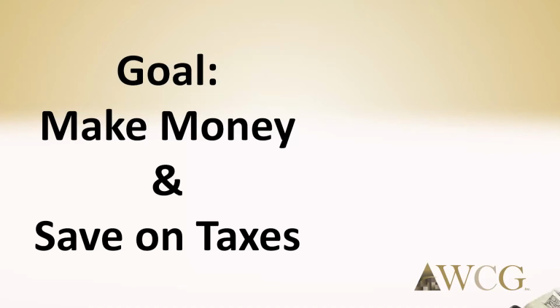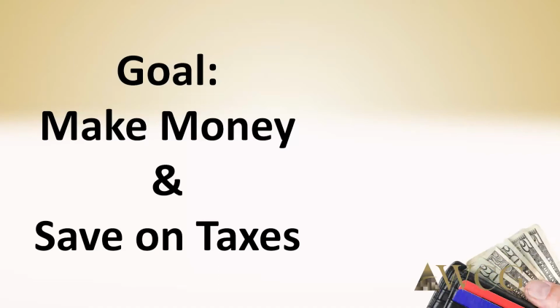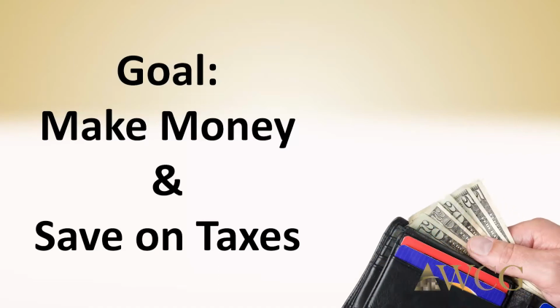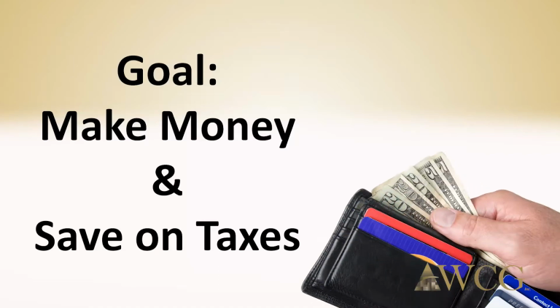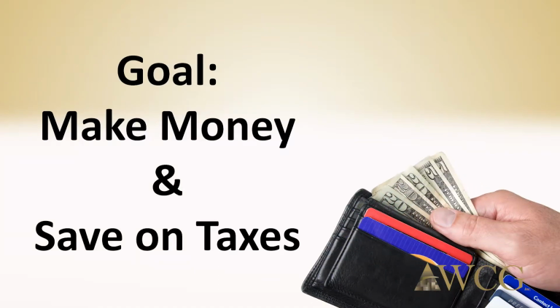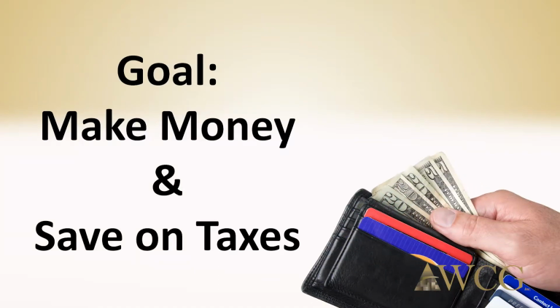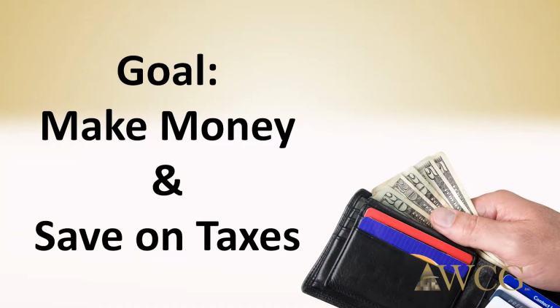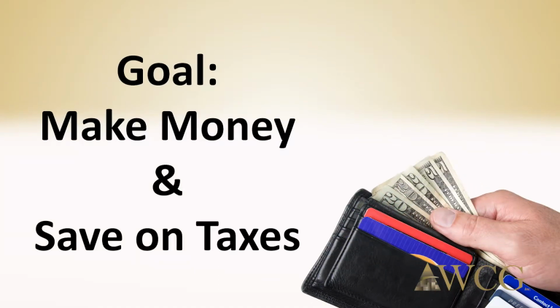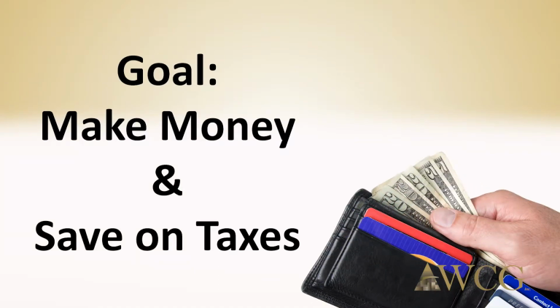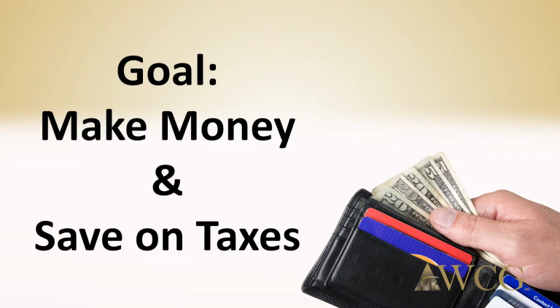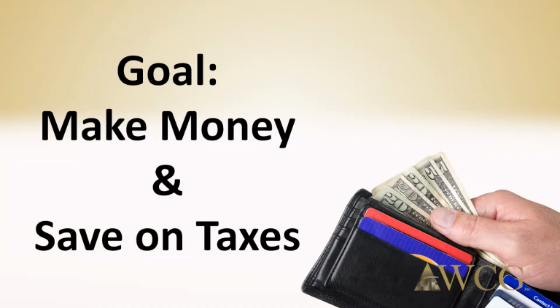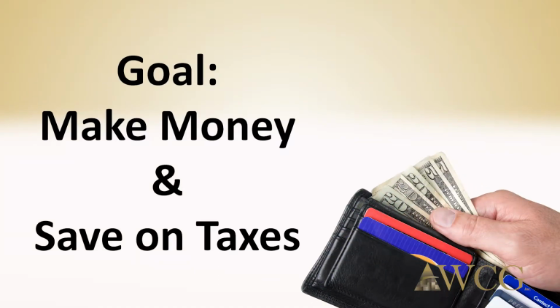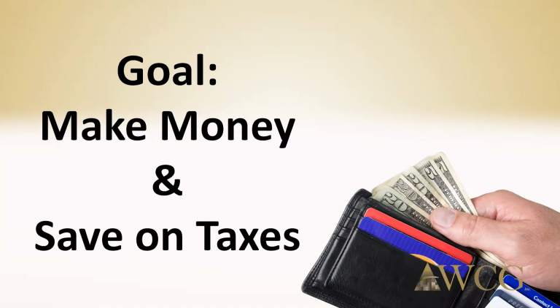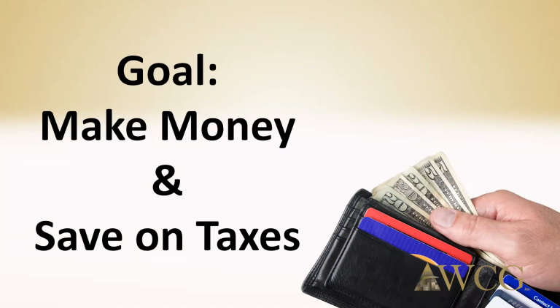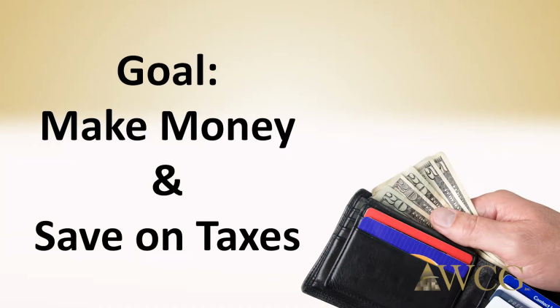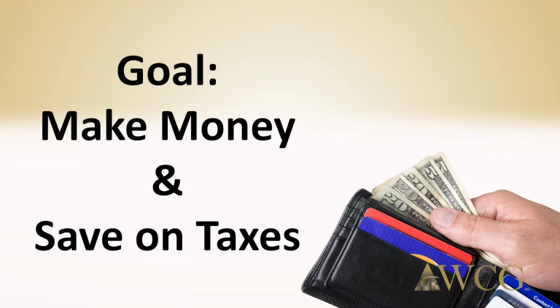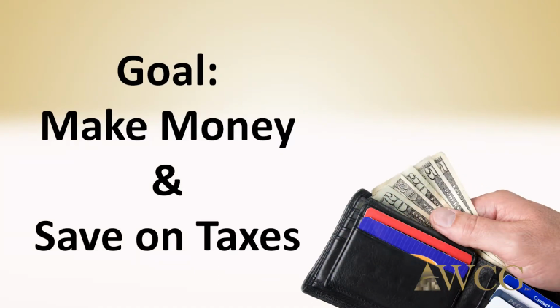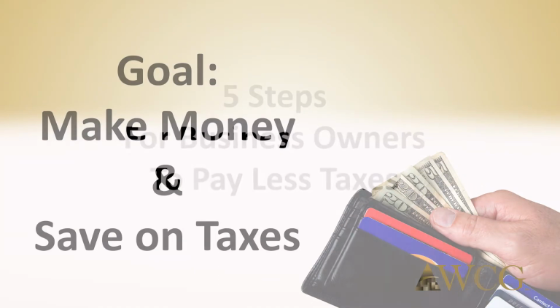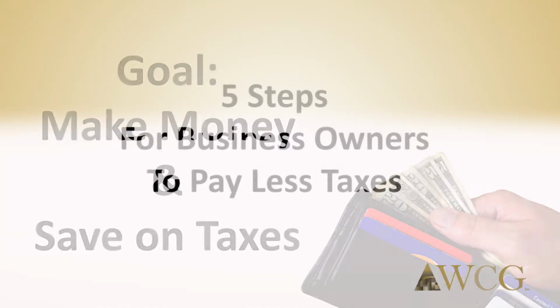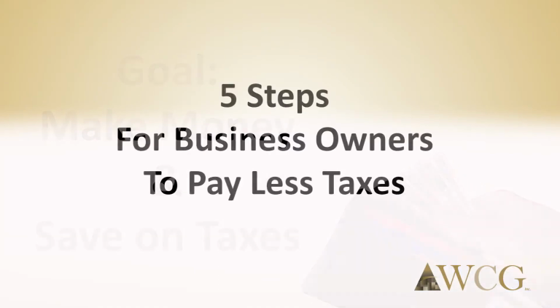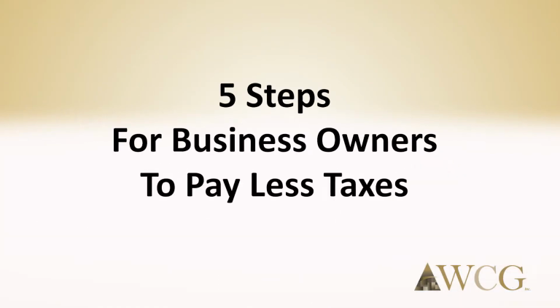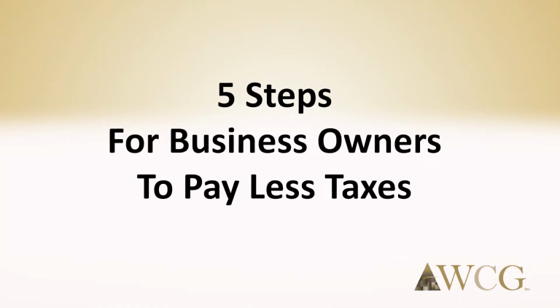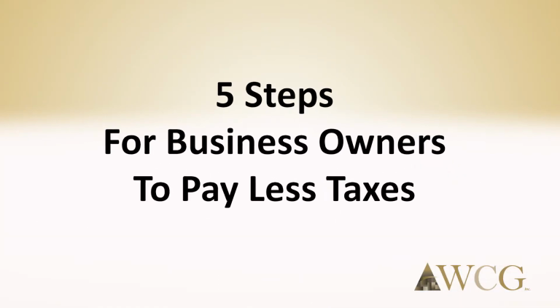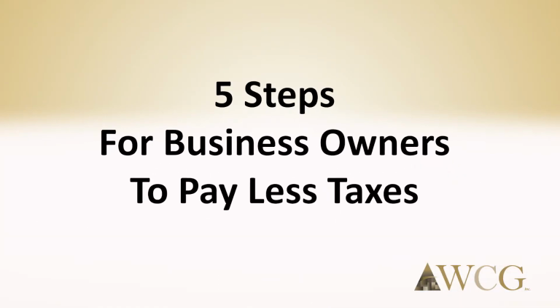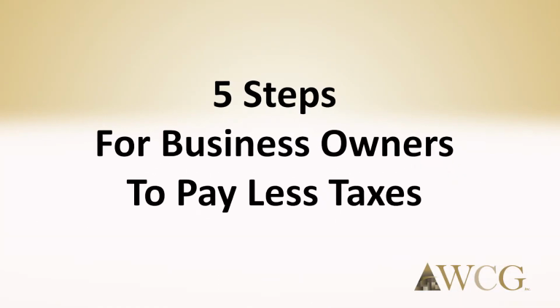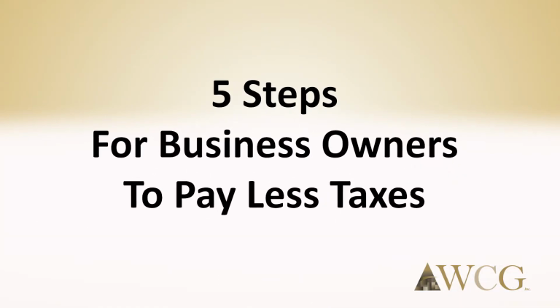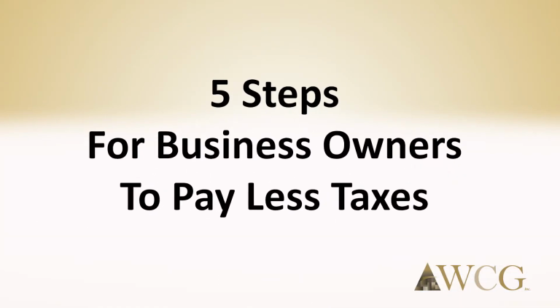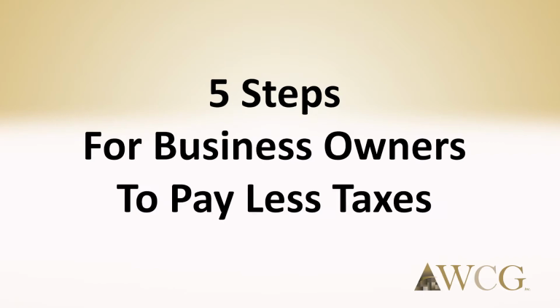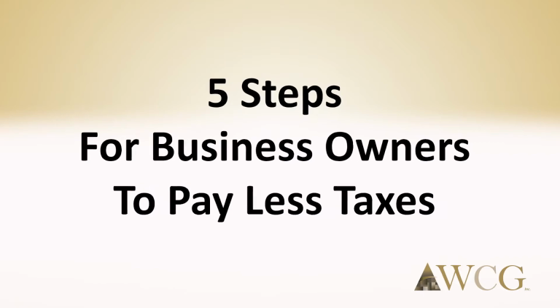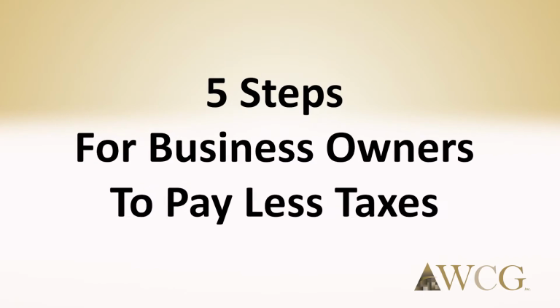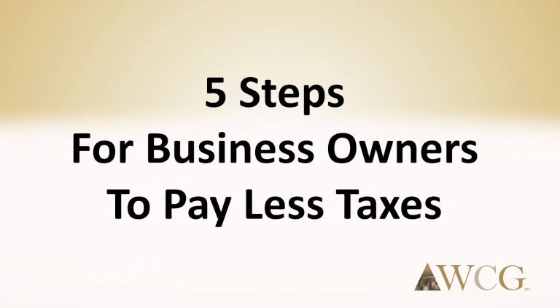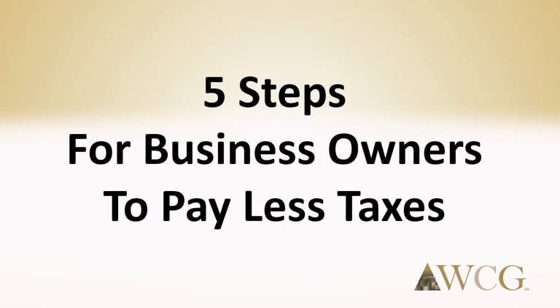The goal is to make more money and save on taxes at the same time. Here are five steps for business owners to pay less taxes.